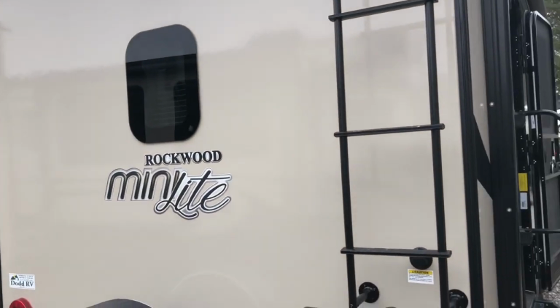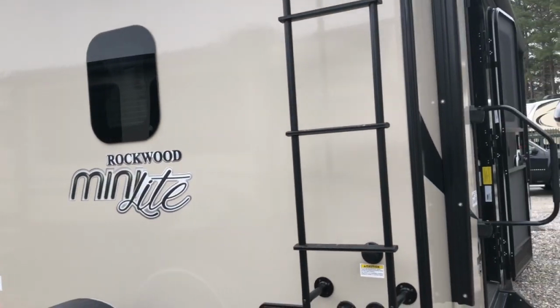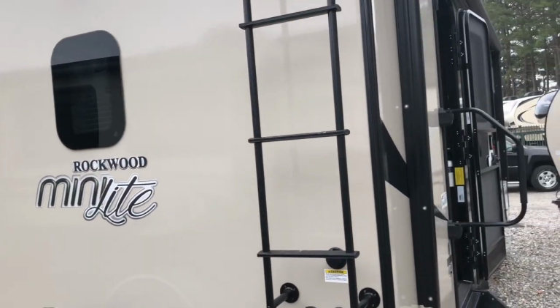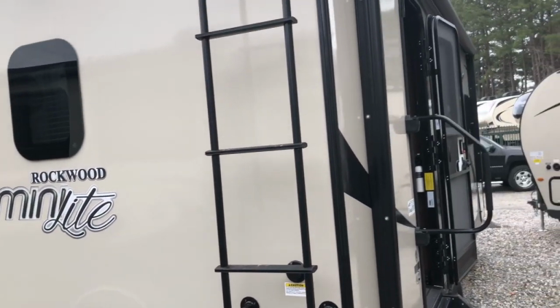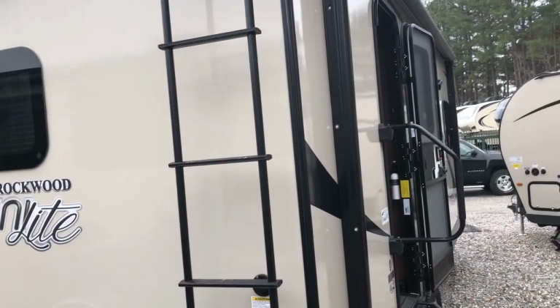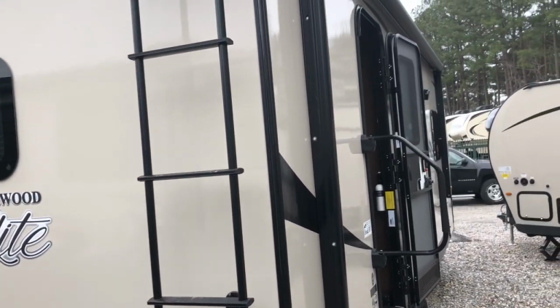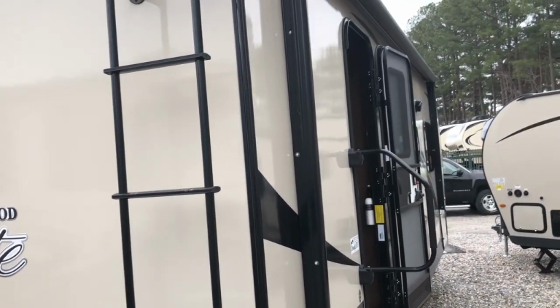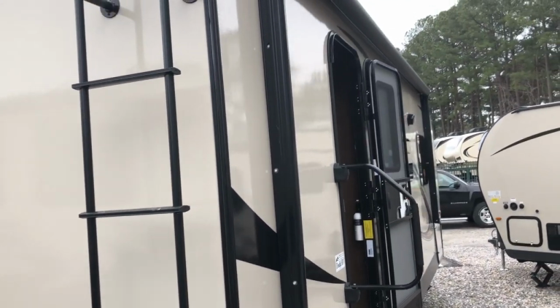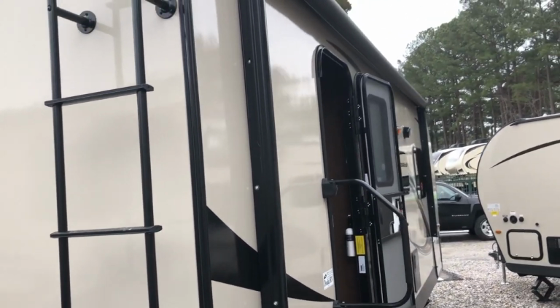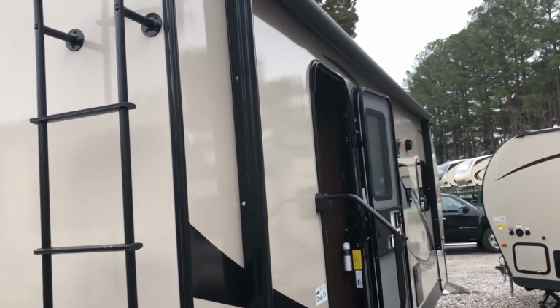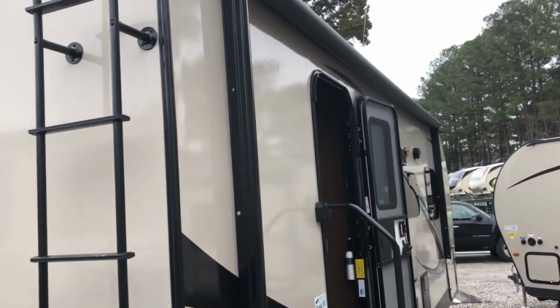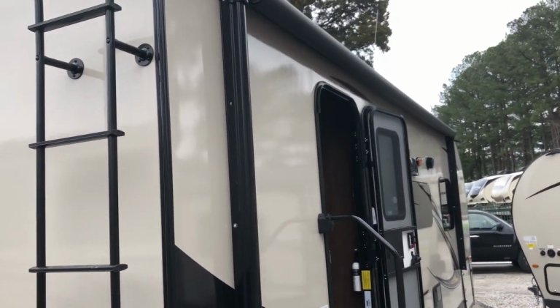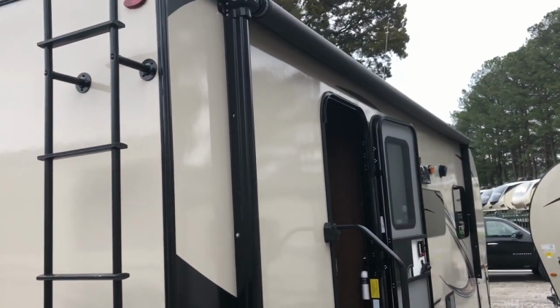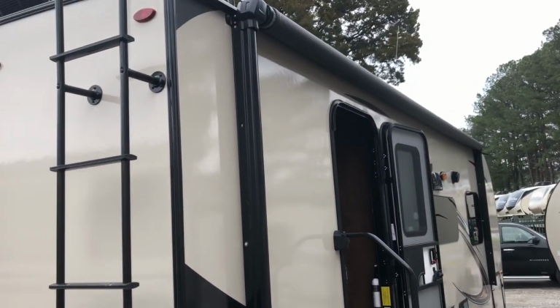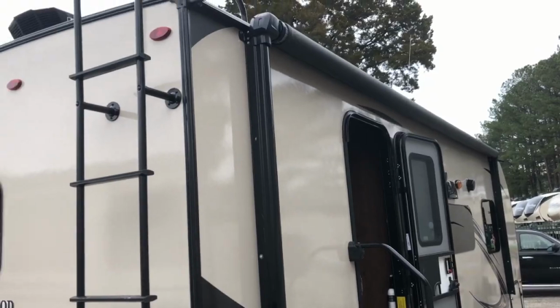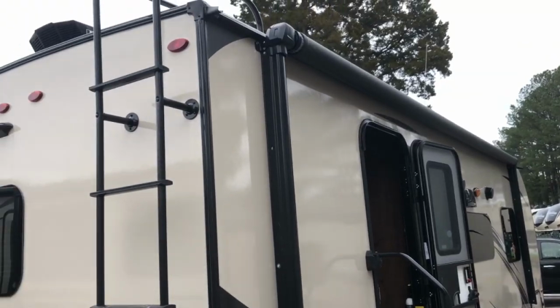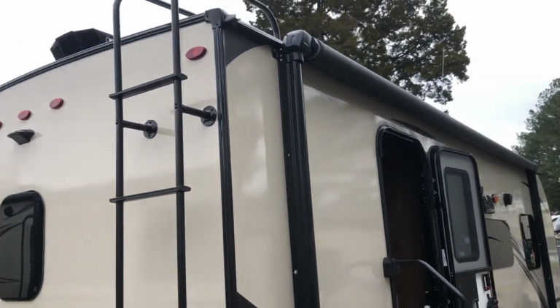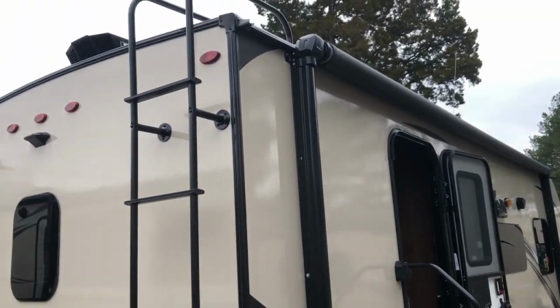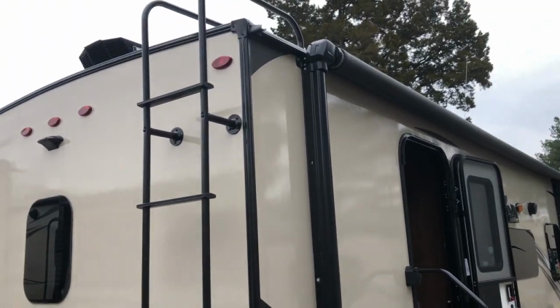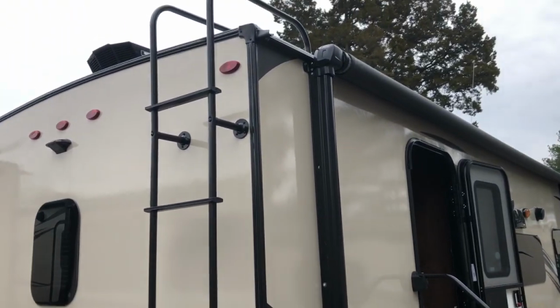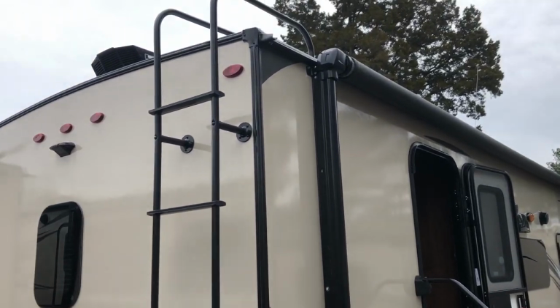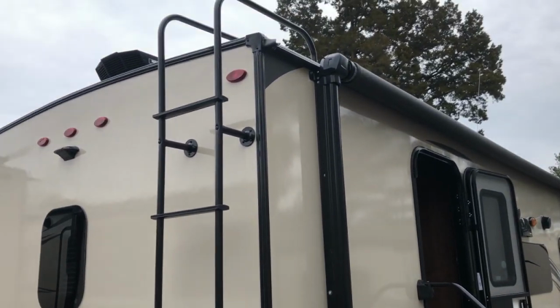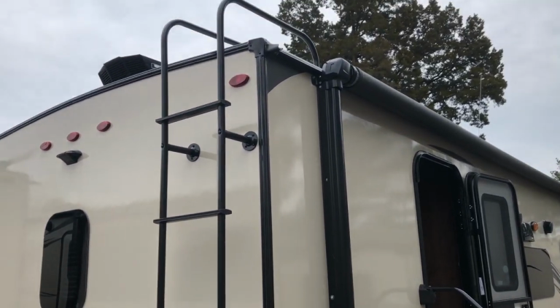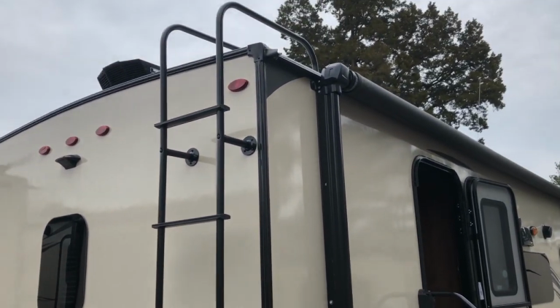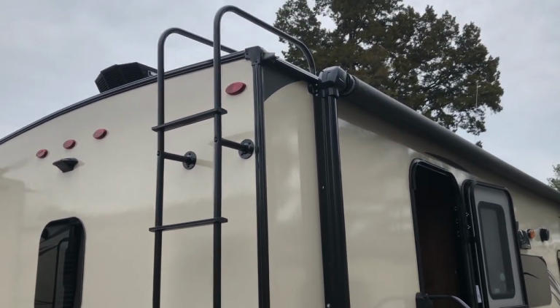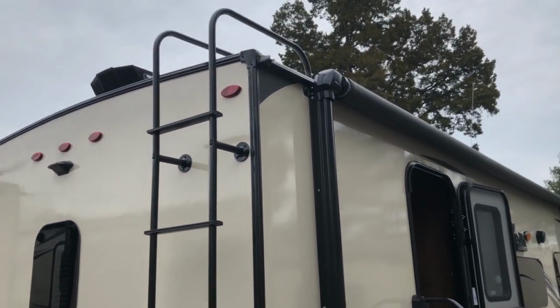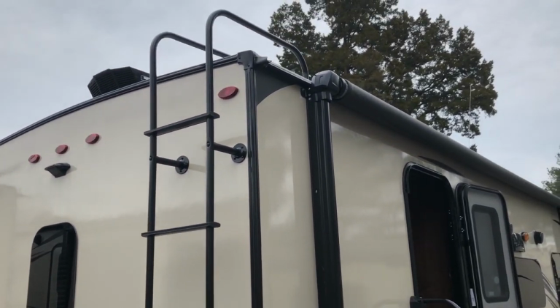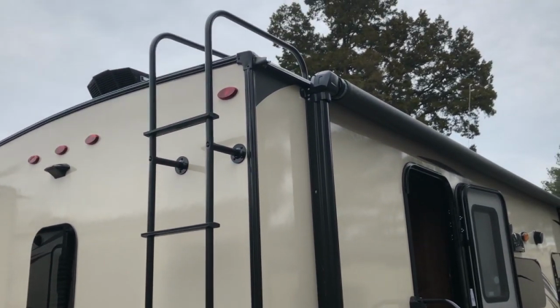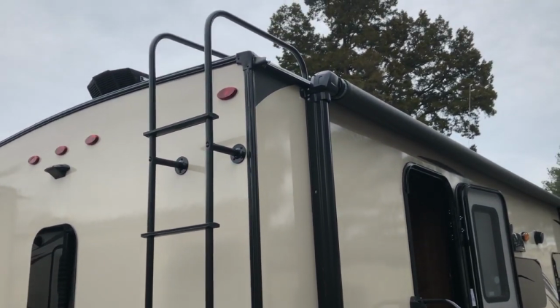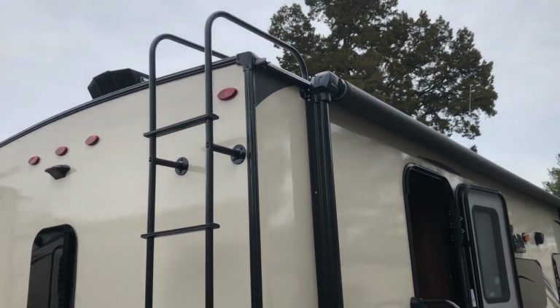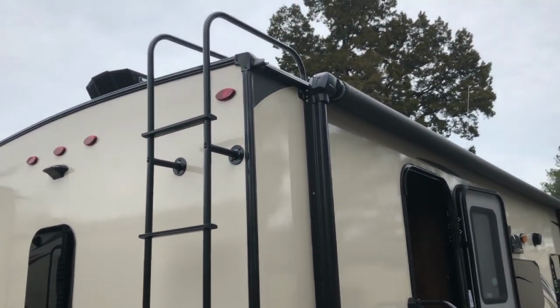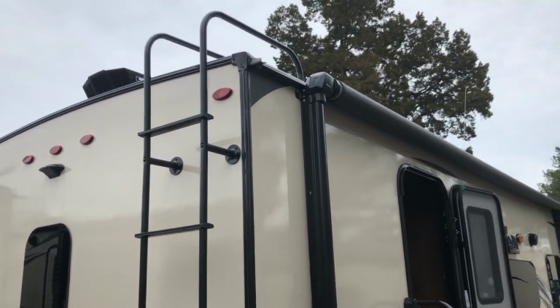It's a solid one-piece roof. You do have a Max Air fan in the bathroom with the cover.